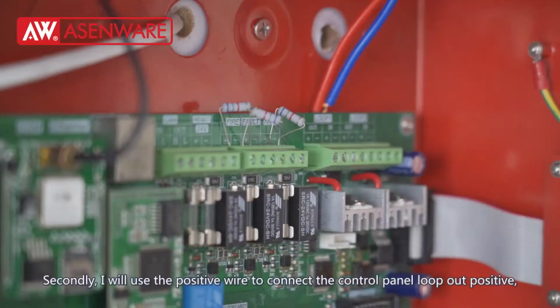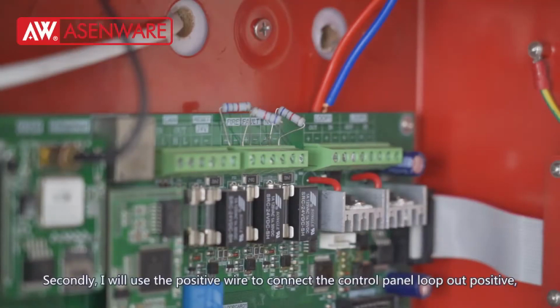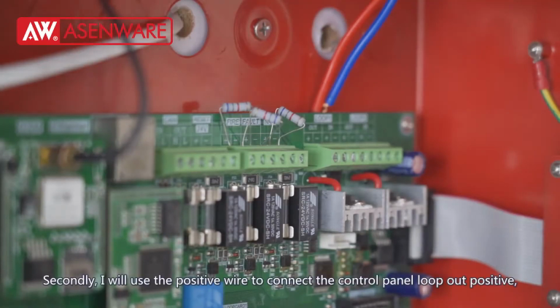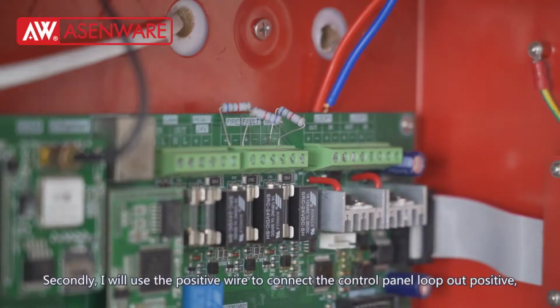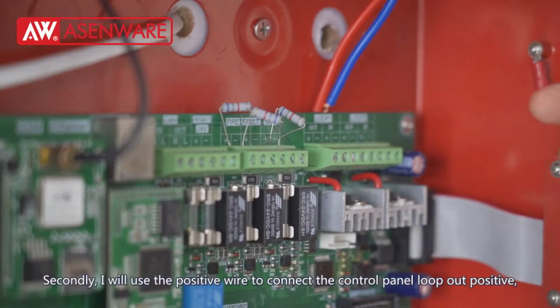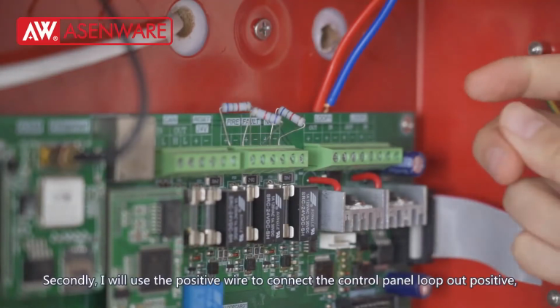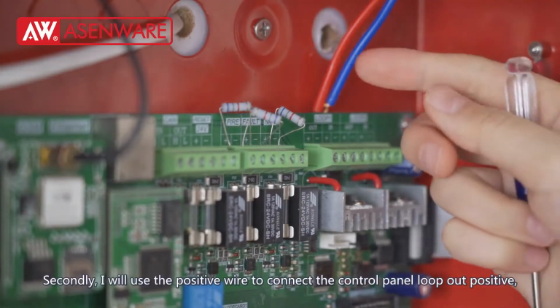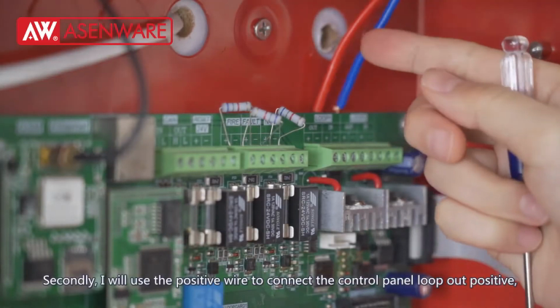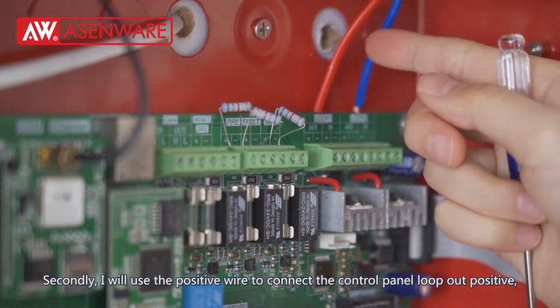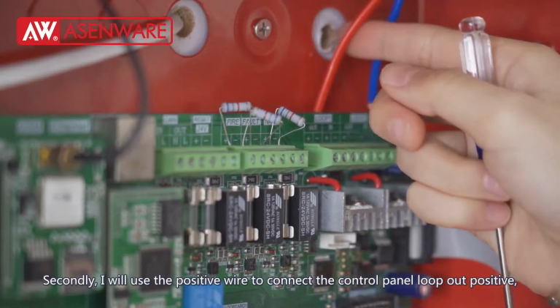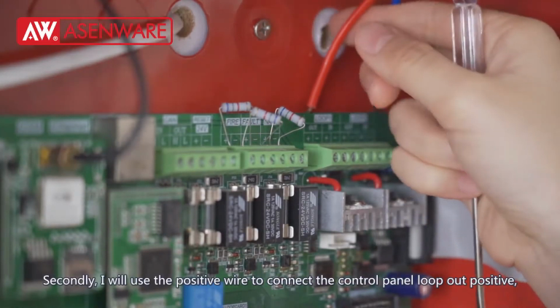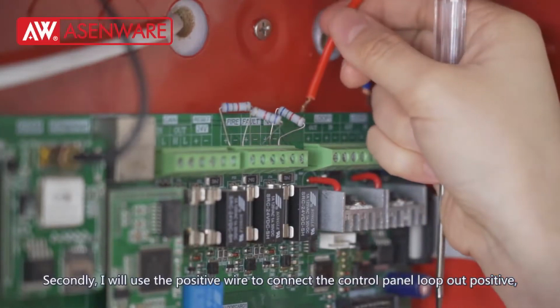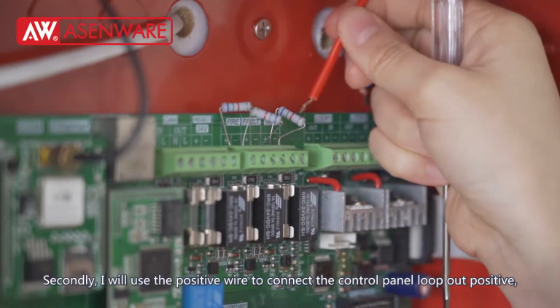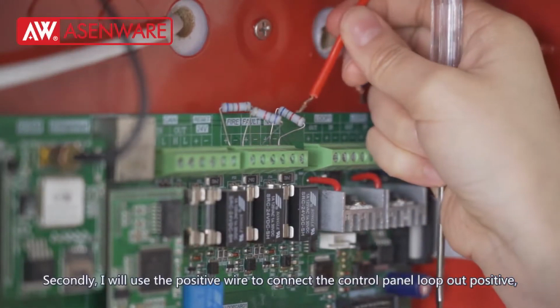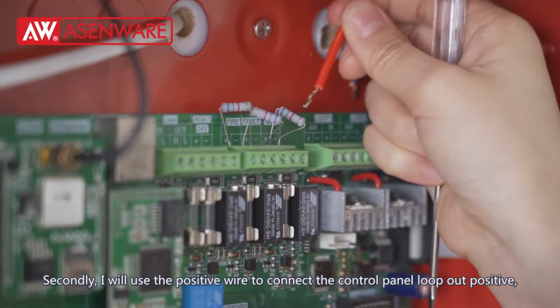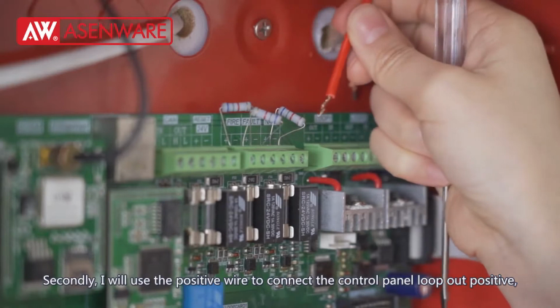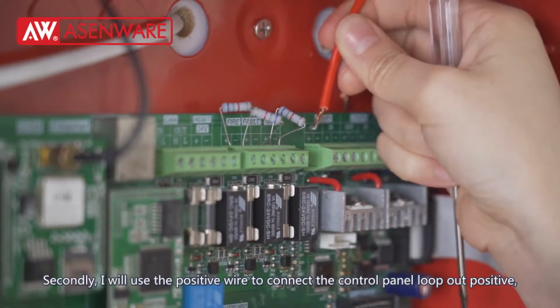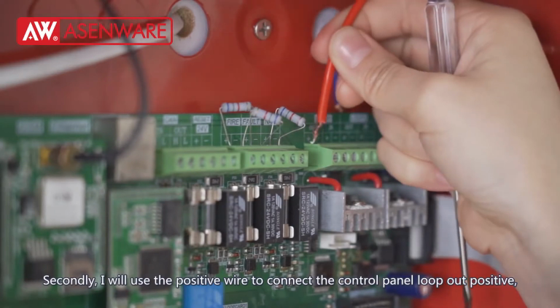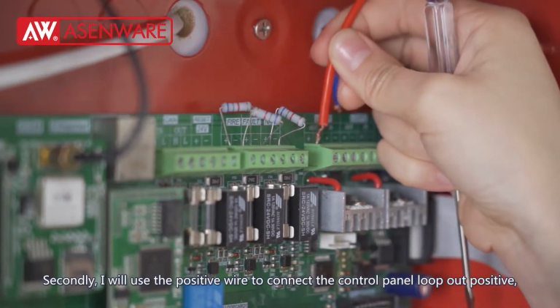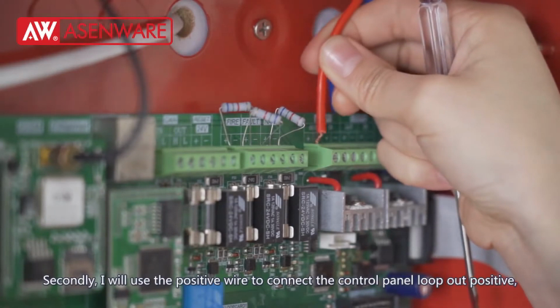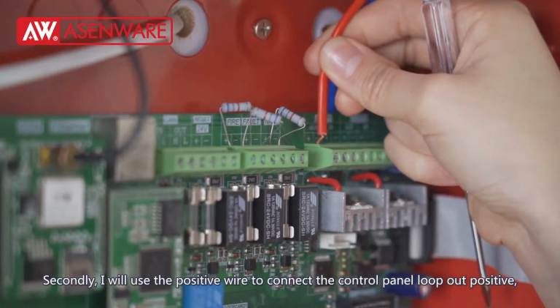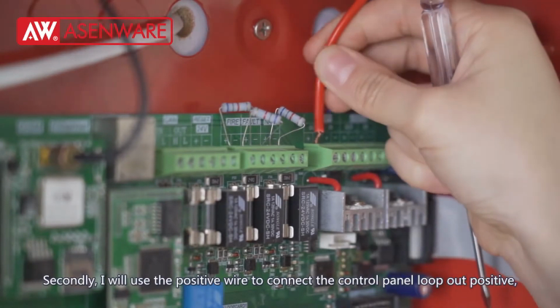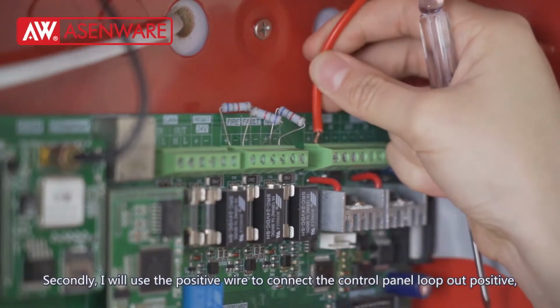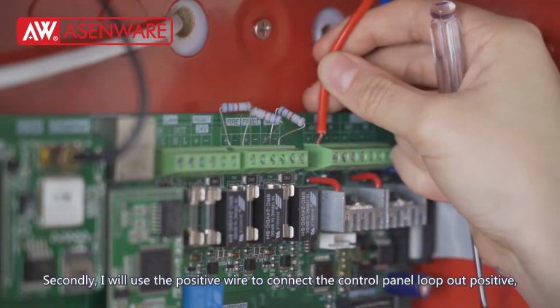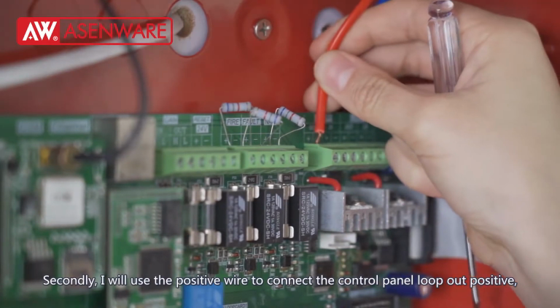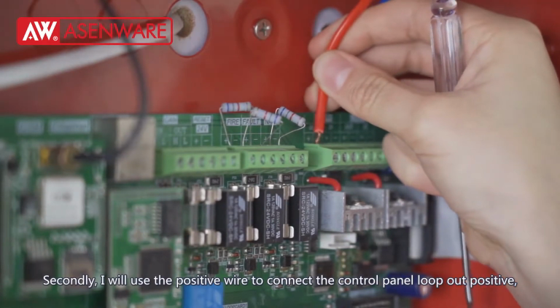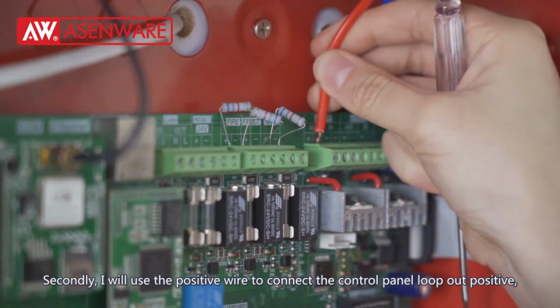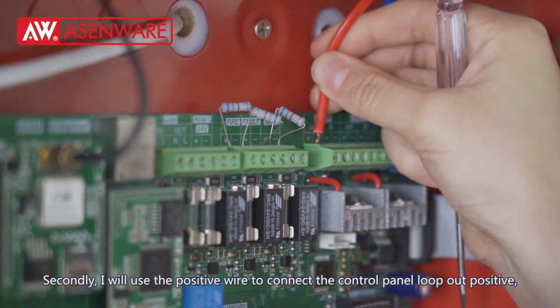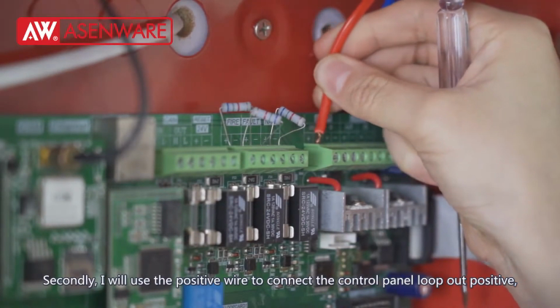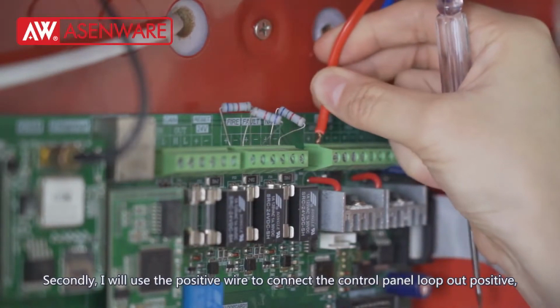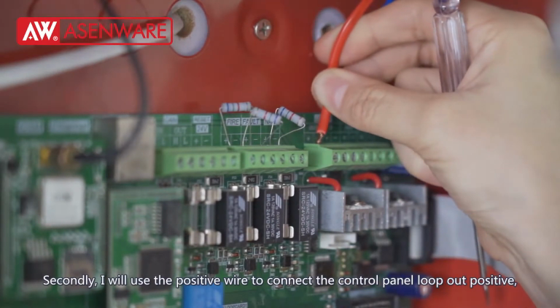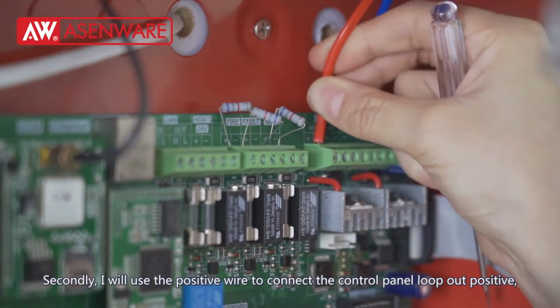Secondly, I will use the positive wire to connect the control panel loop out positive.